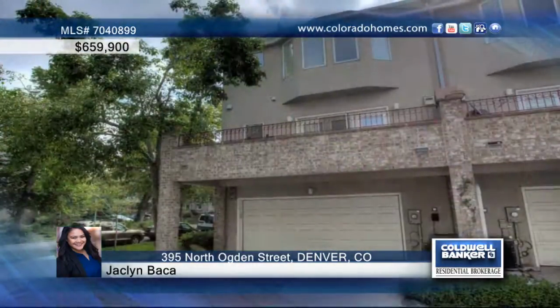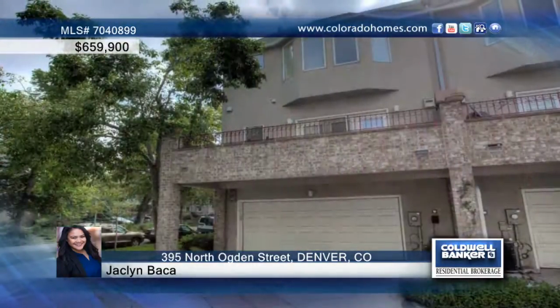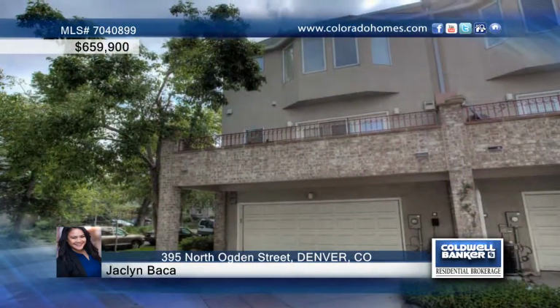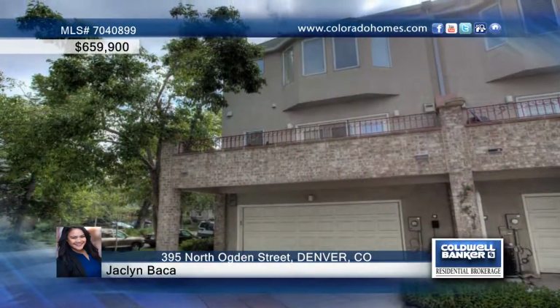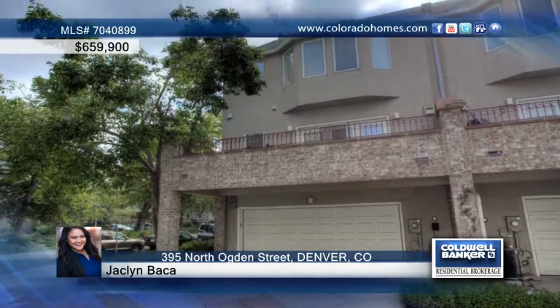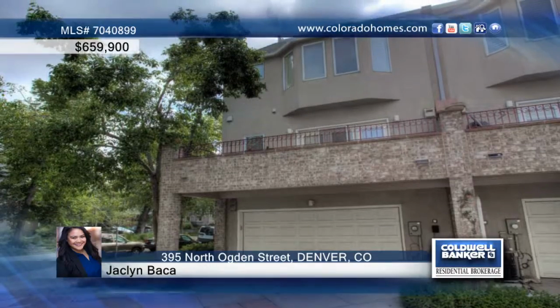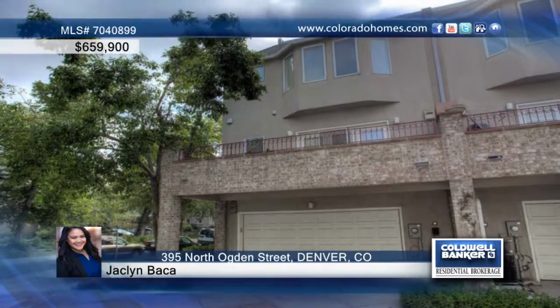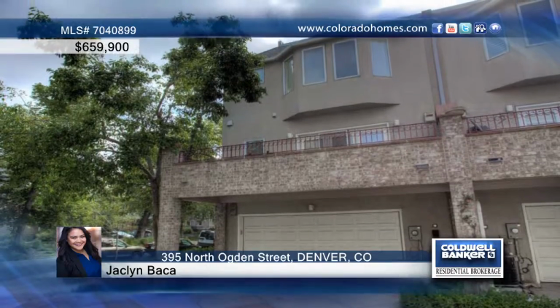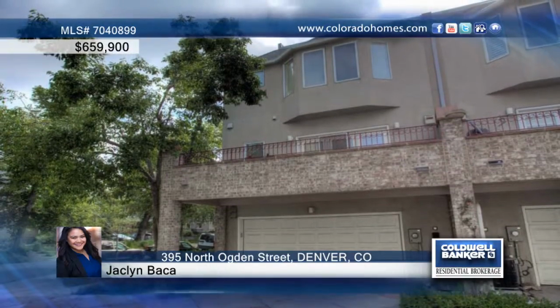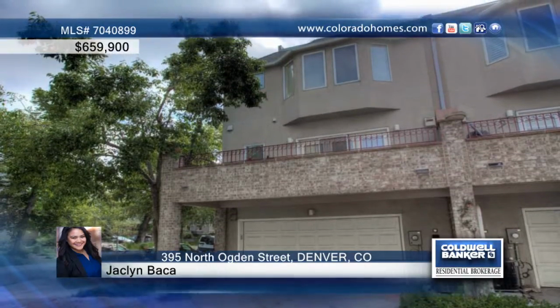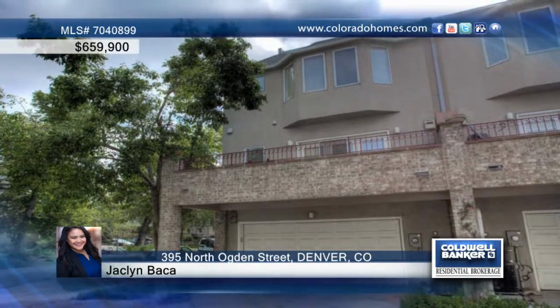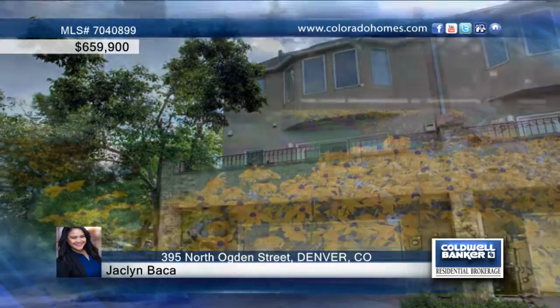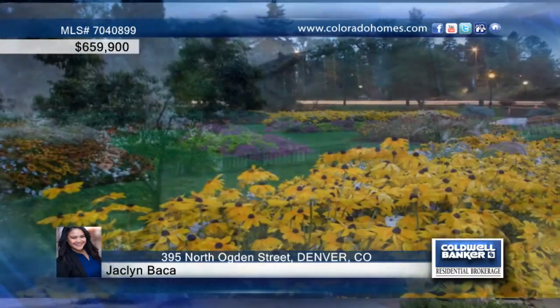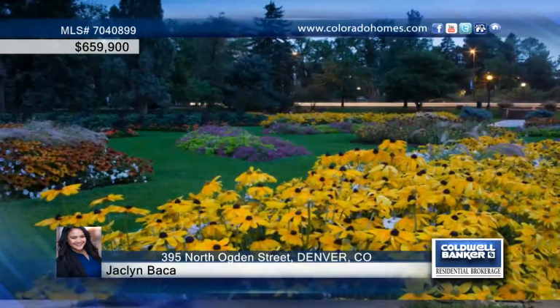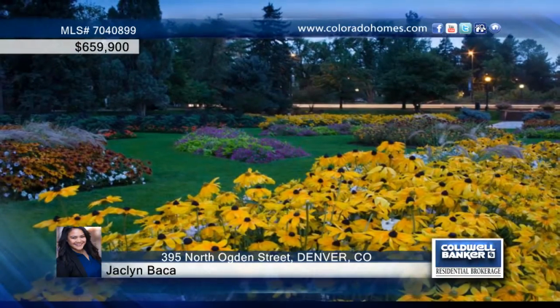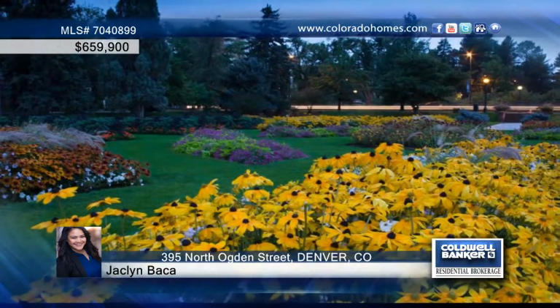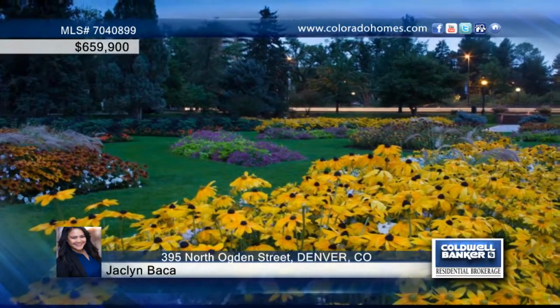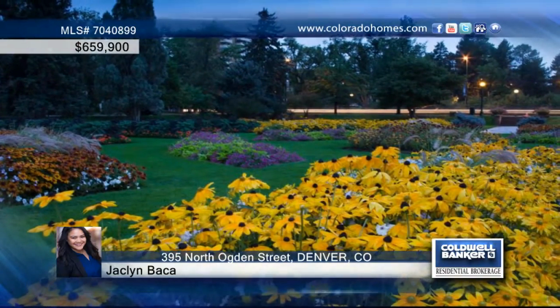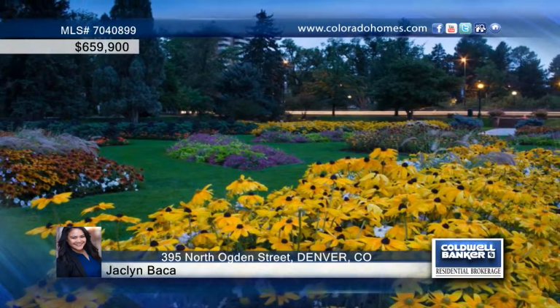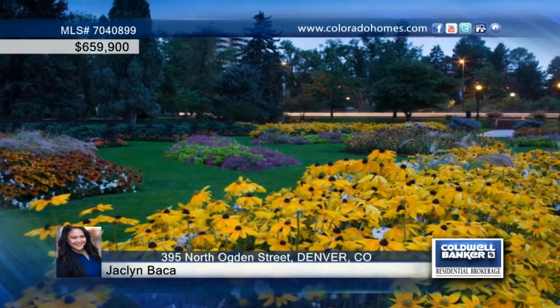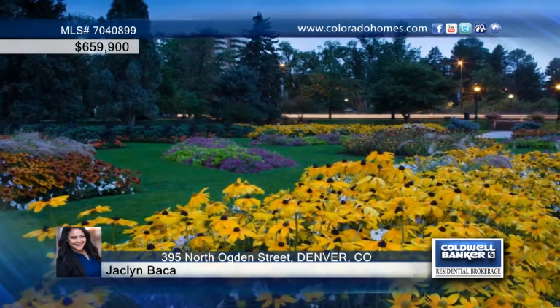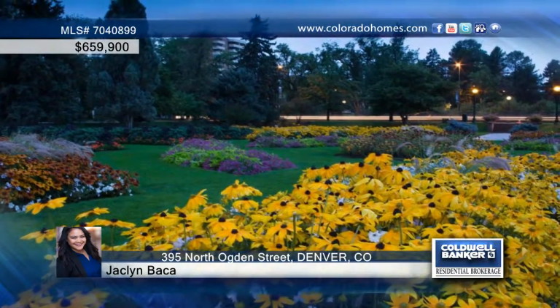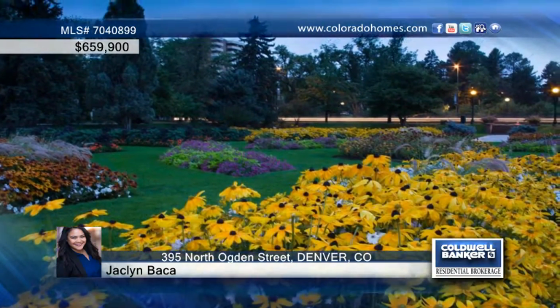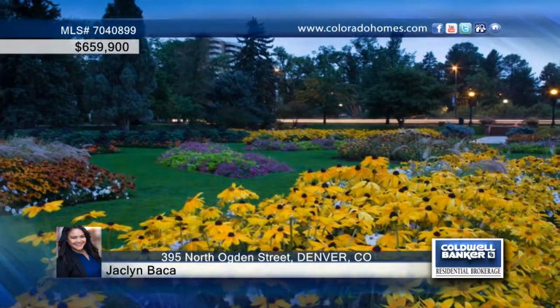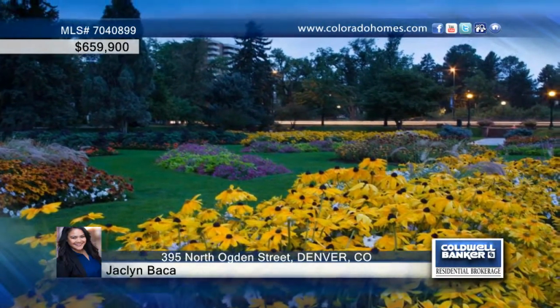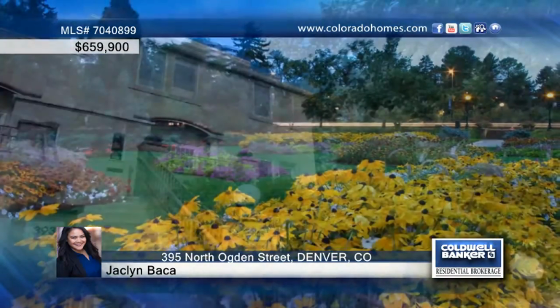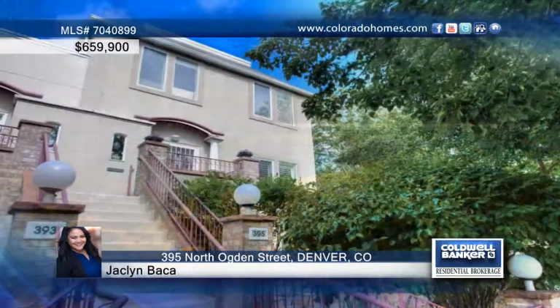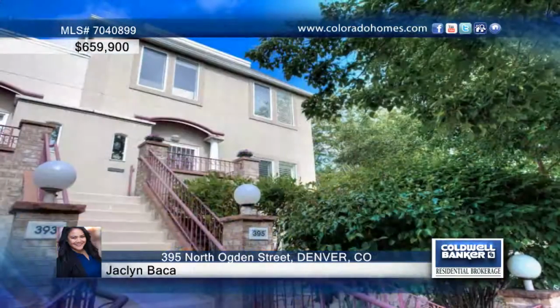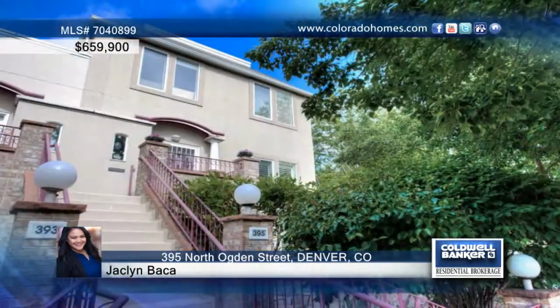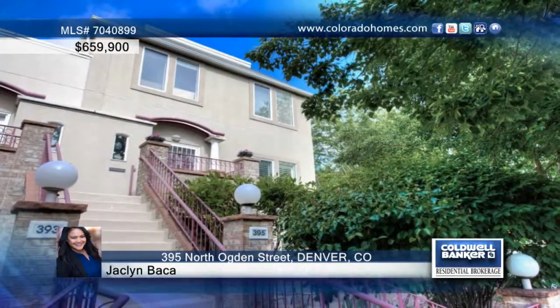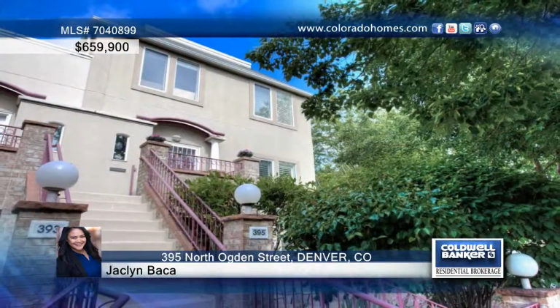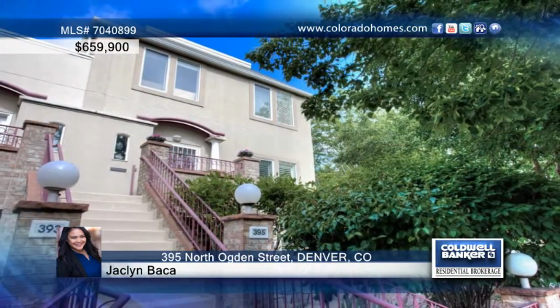While still maintaining the quiet ease of privacy, Jacqueline Baca can give you a private tour. Call today.